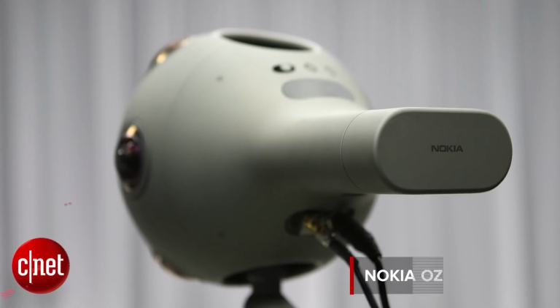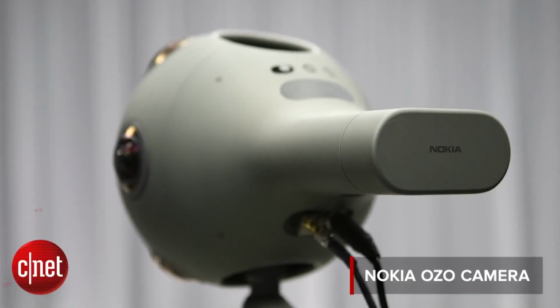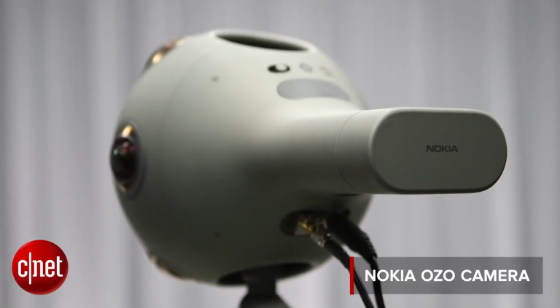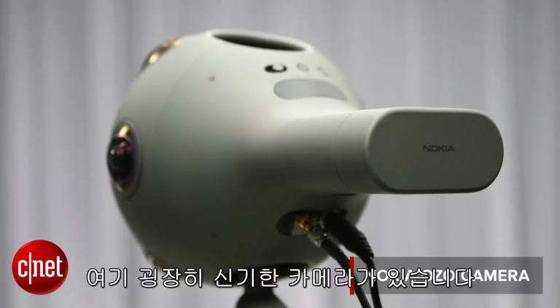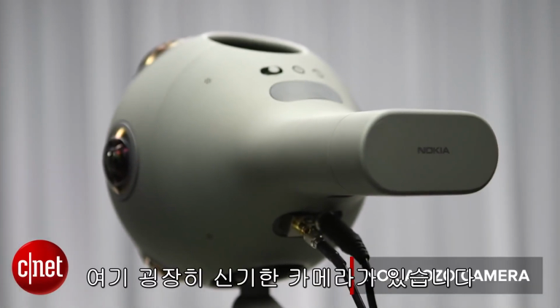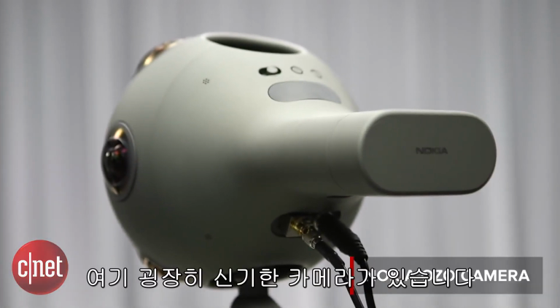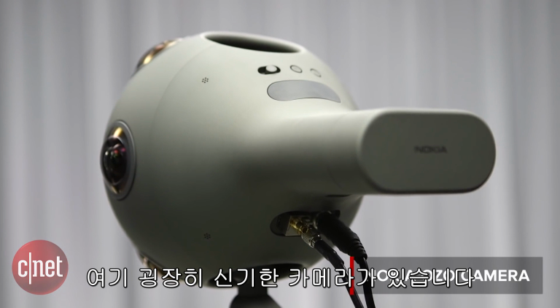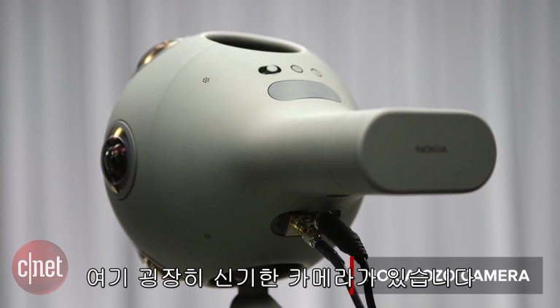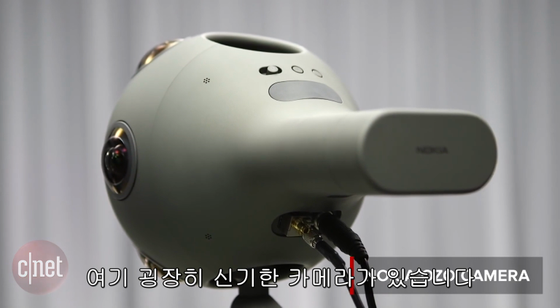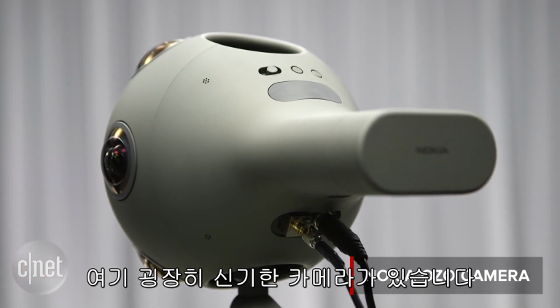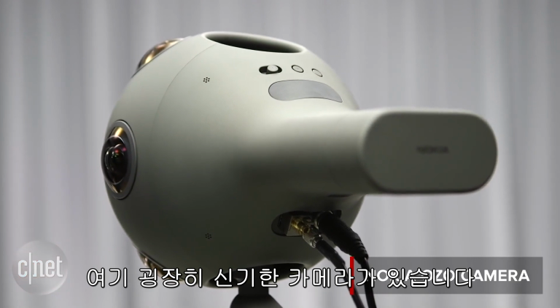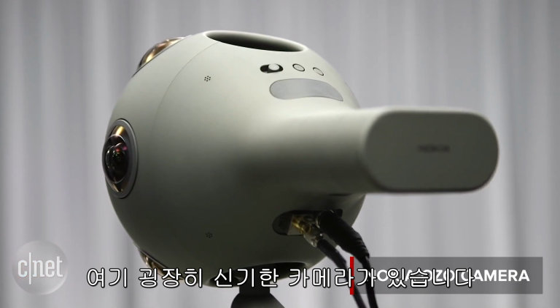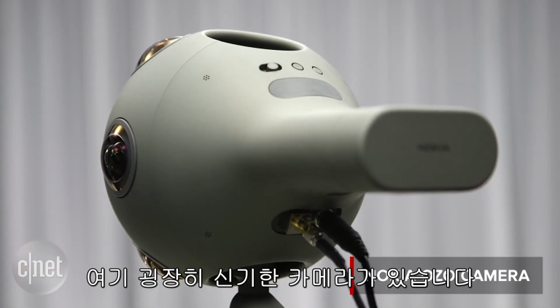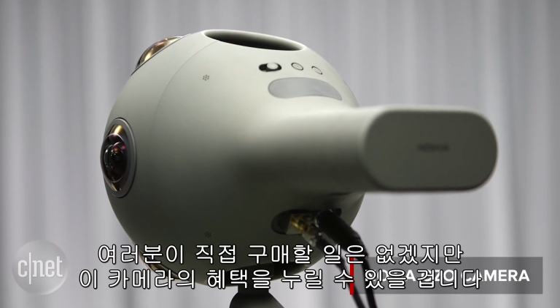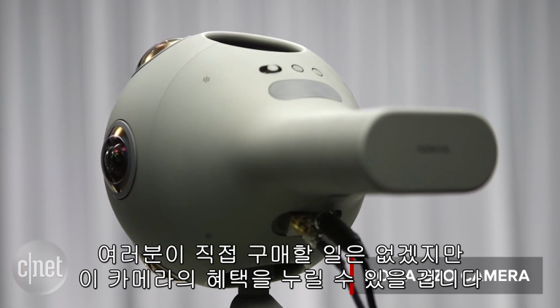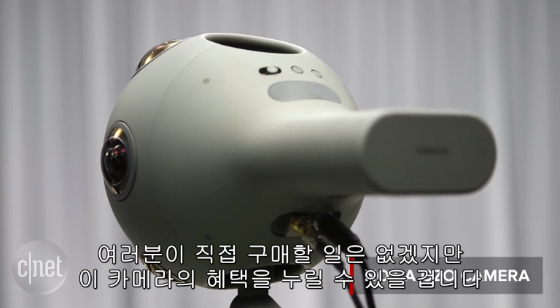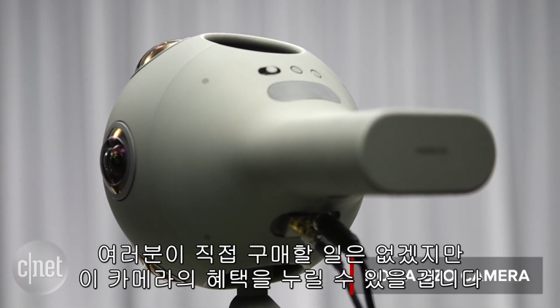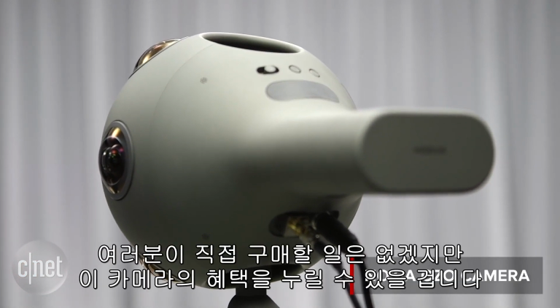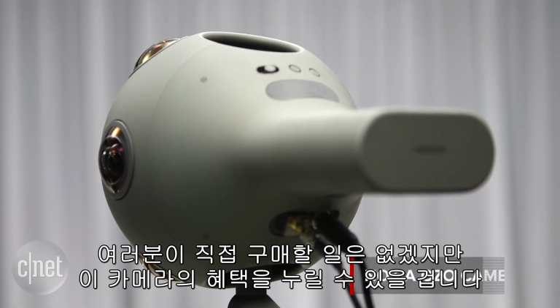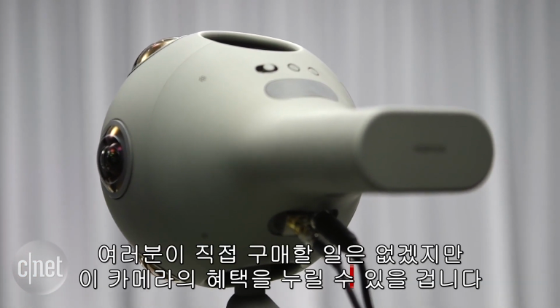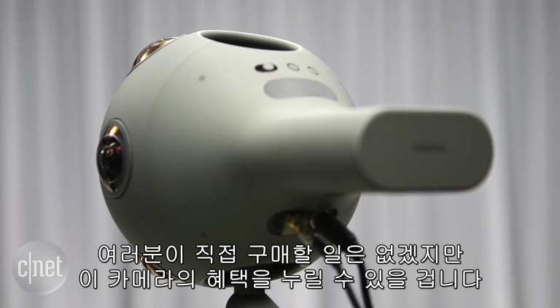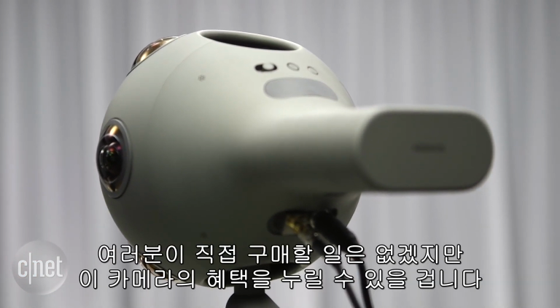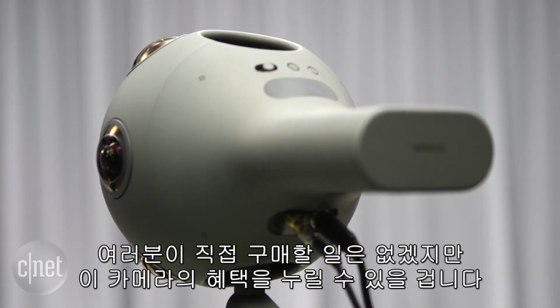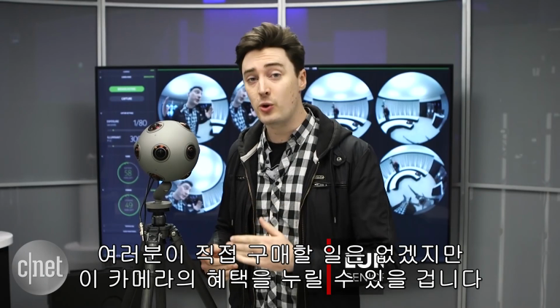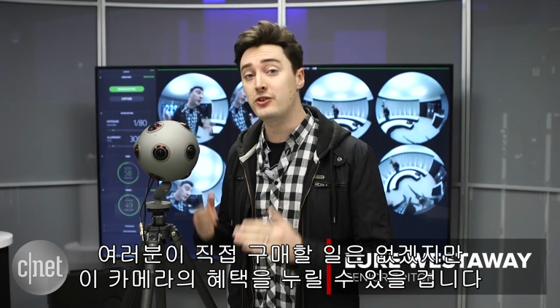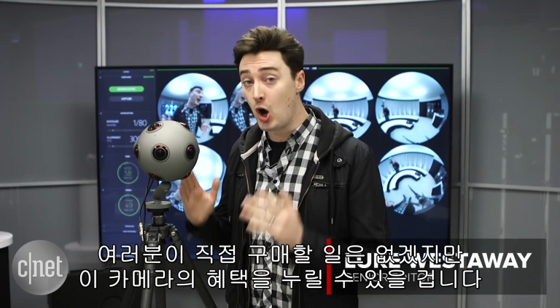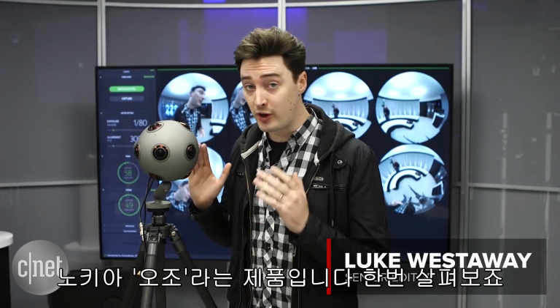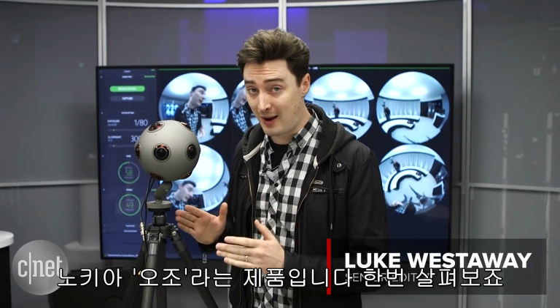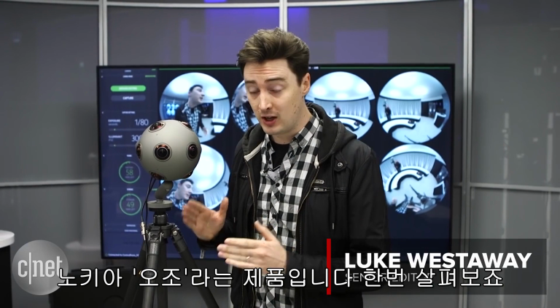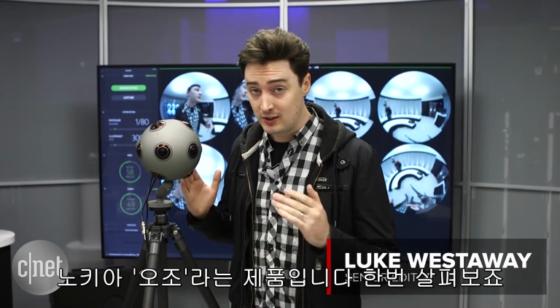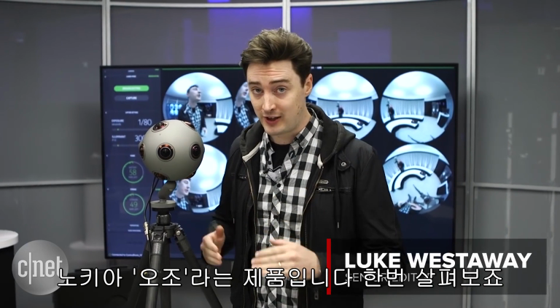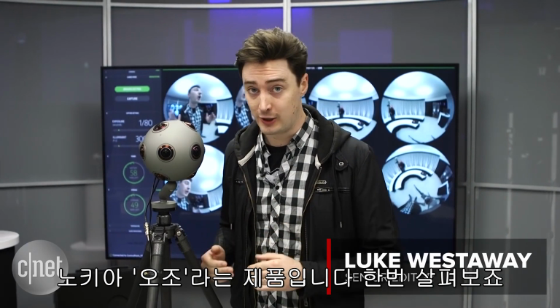Here's a very cool looking camera that's not for you, but you could benefit from what it can do anyway. It's Nokia's OZO camera — let's take a look.